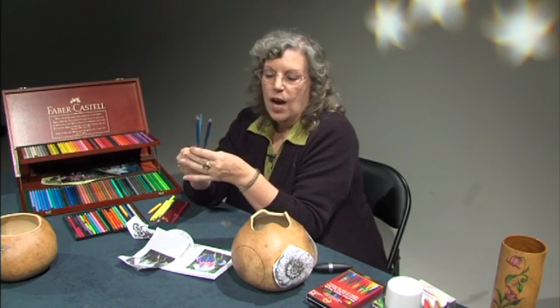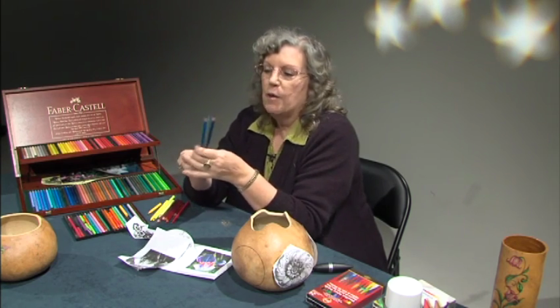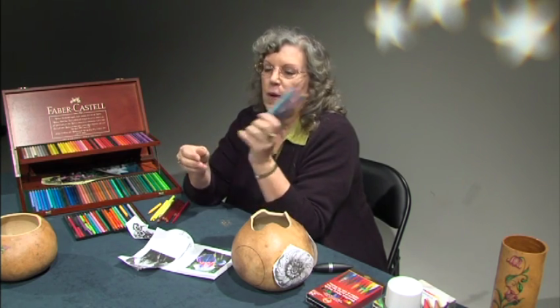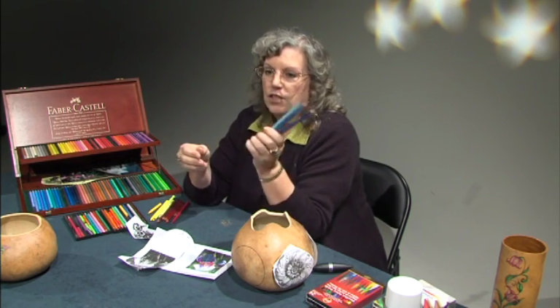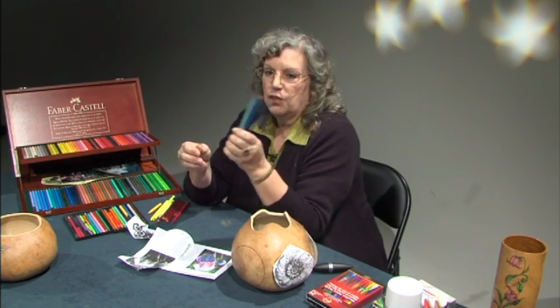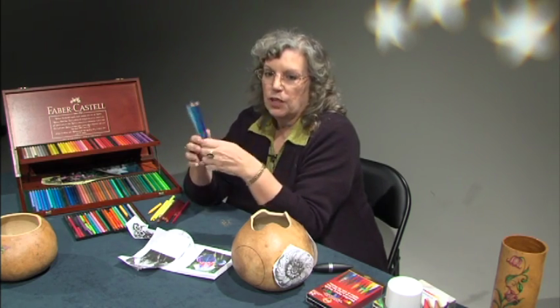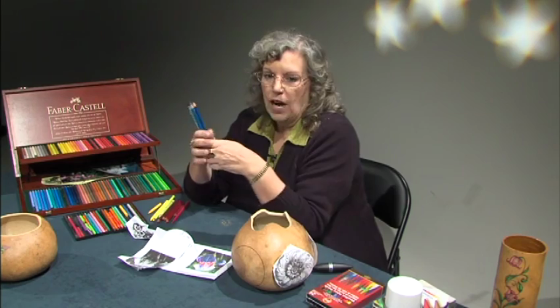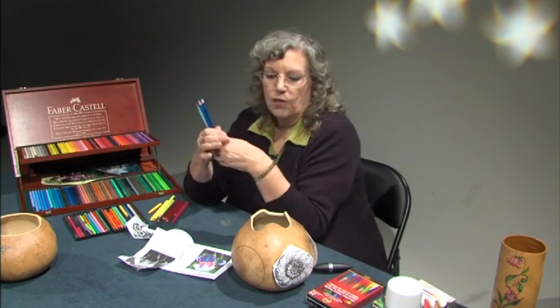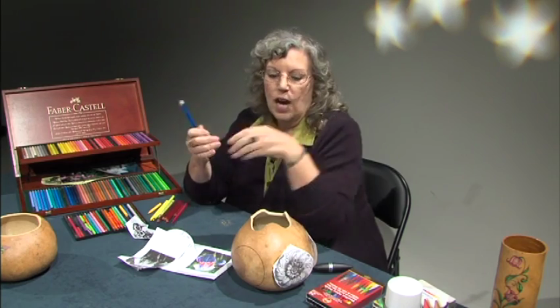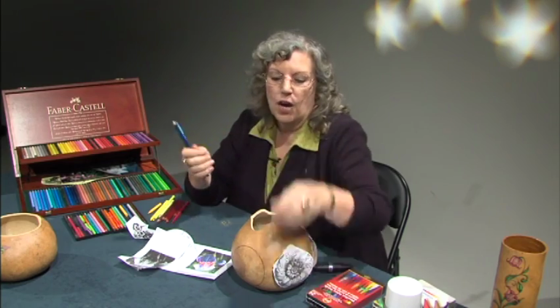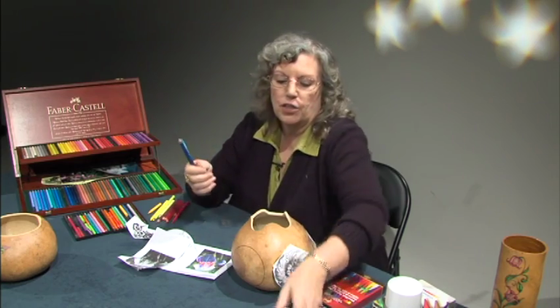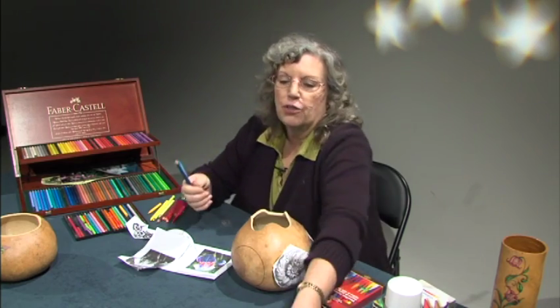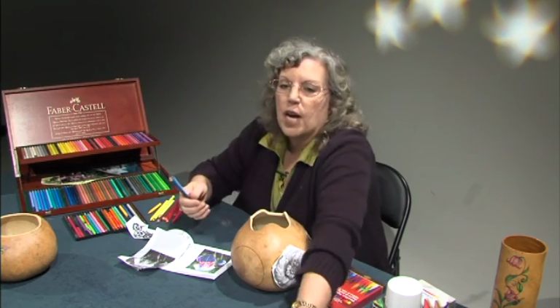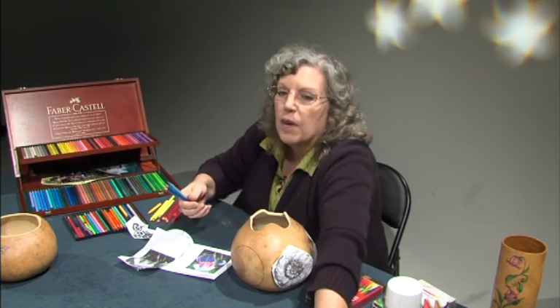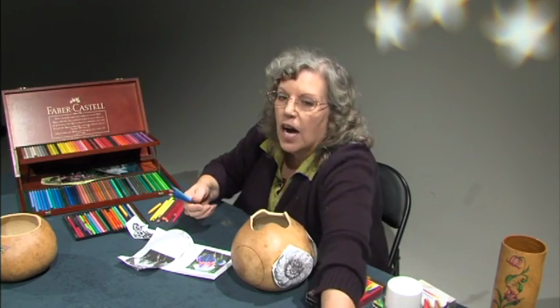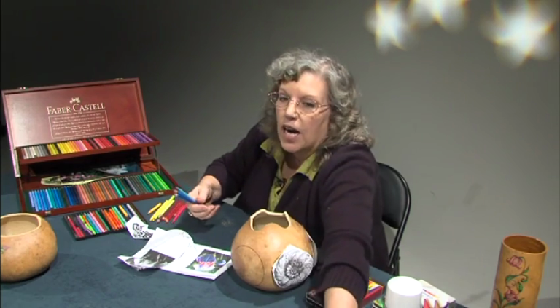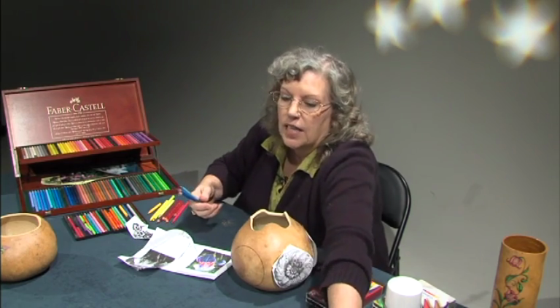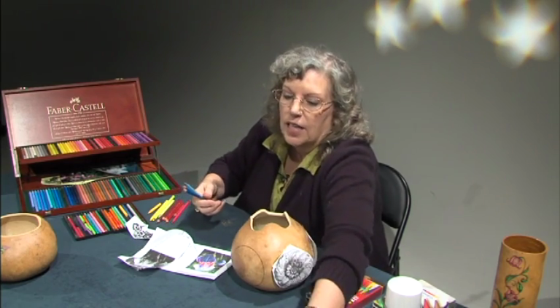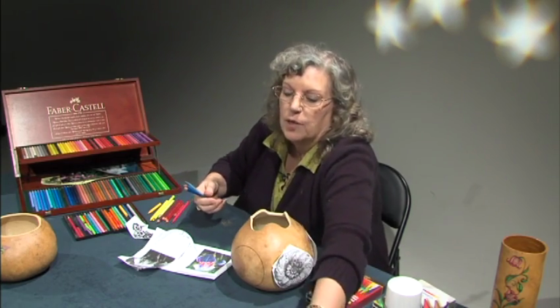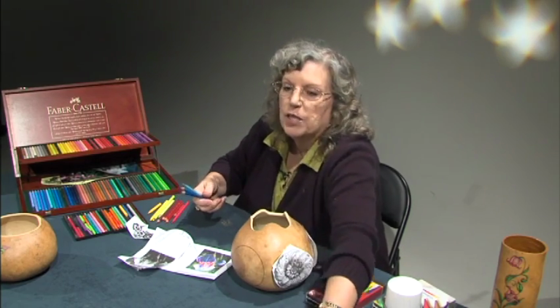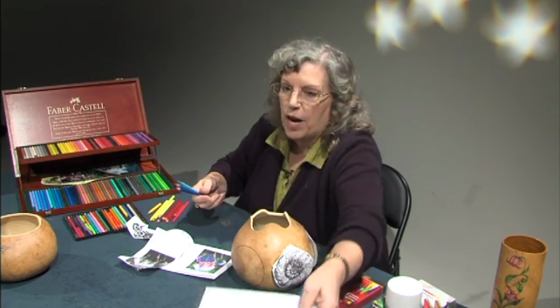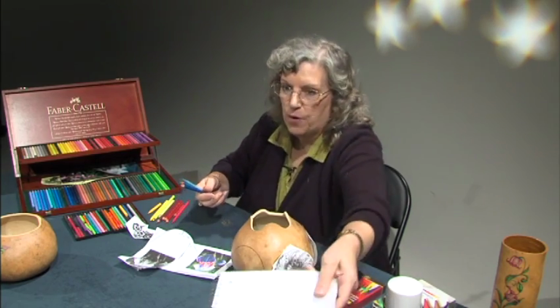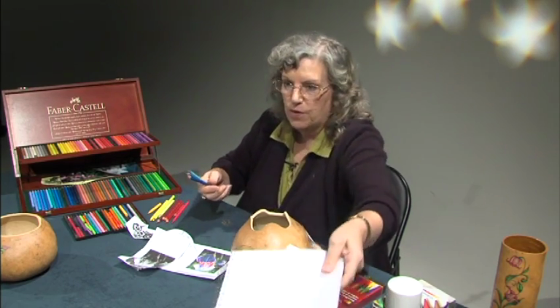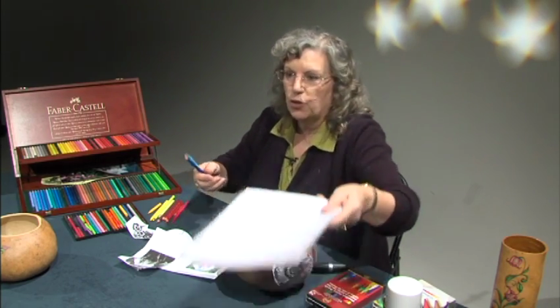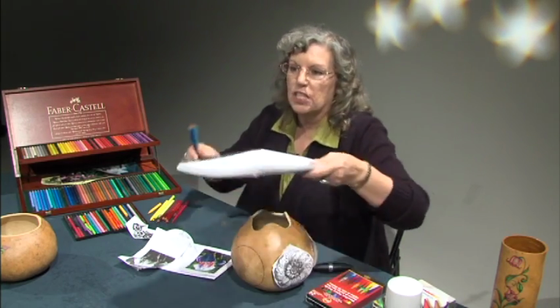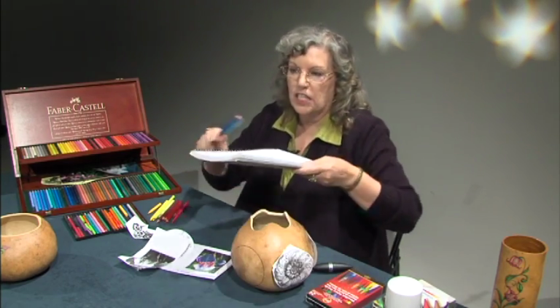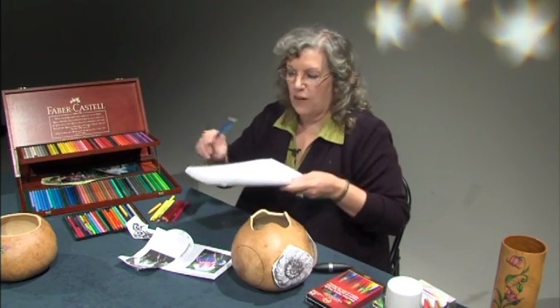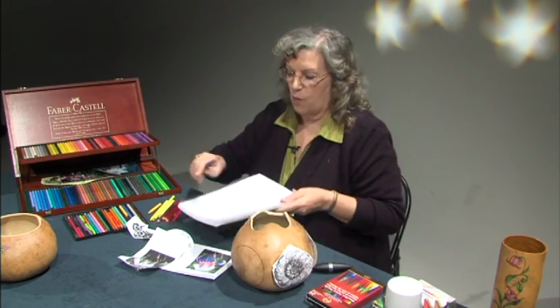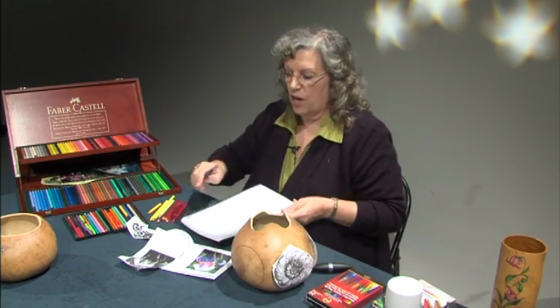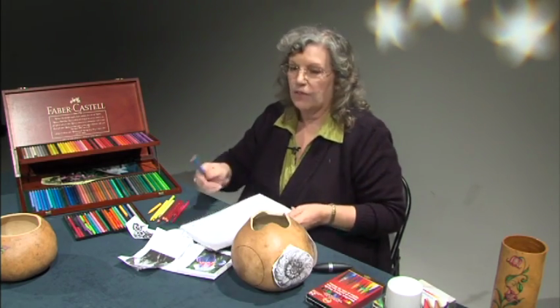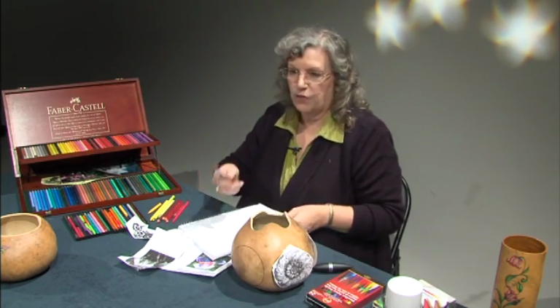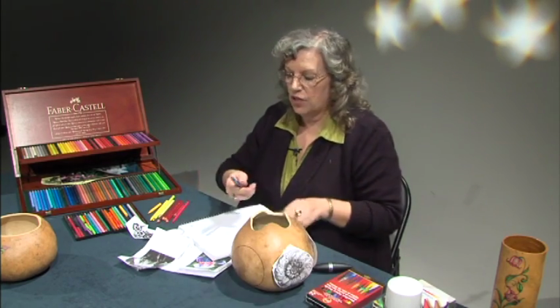I'm going to pass these three around. I want you to try them on a piece of paper so you can see how they work and all the differences.